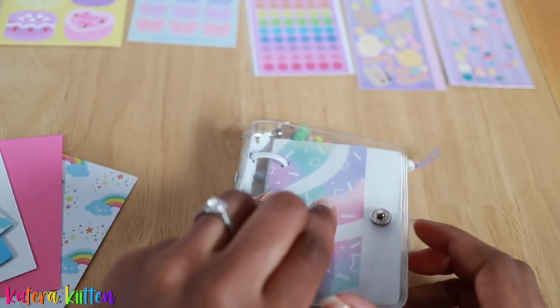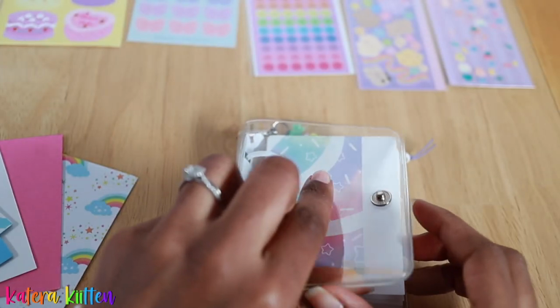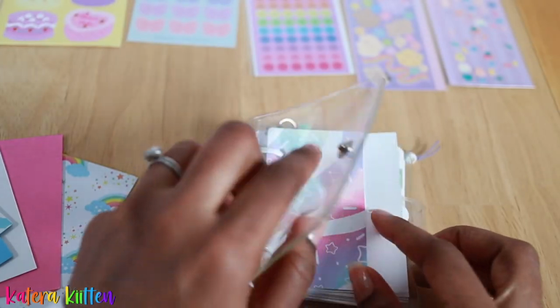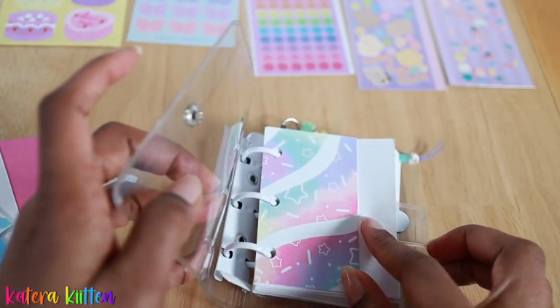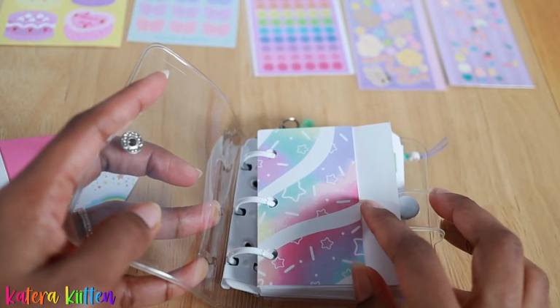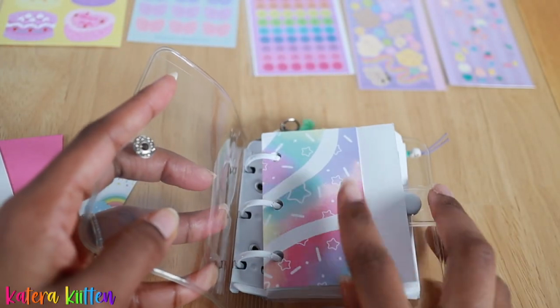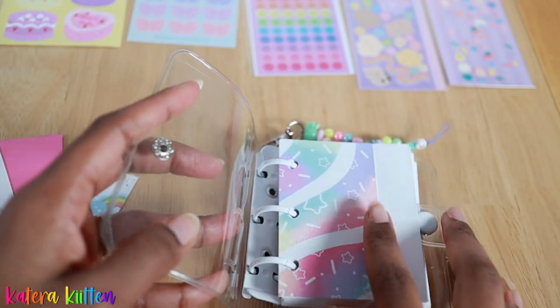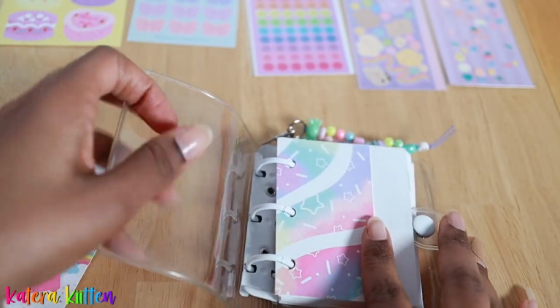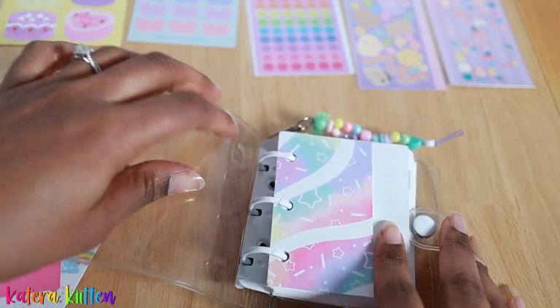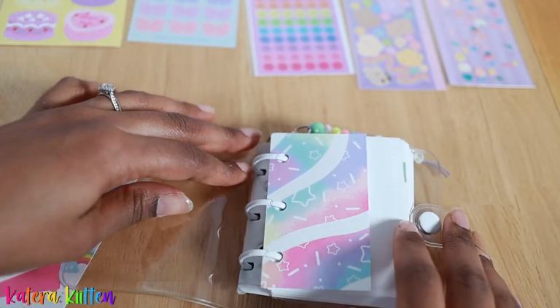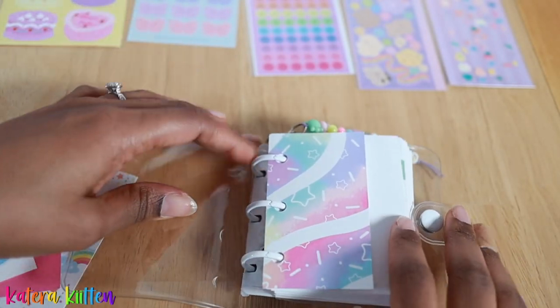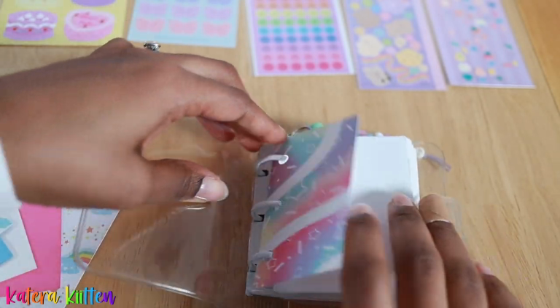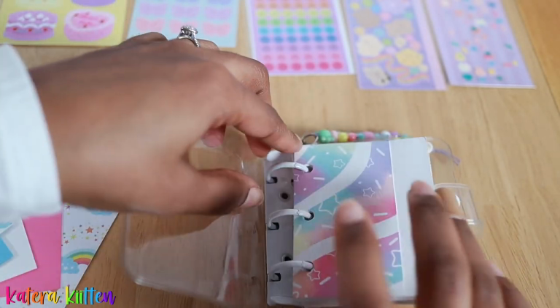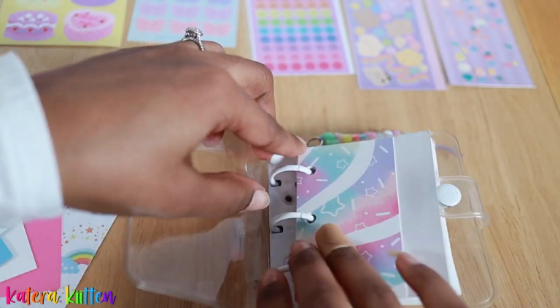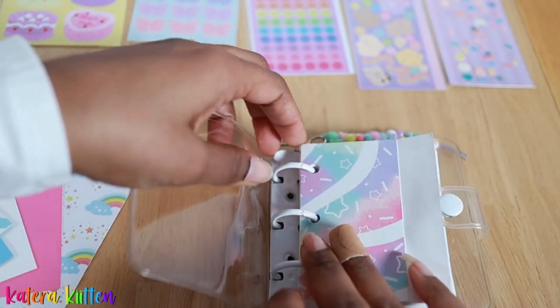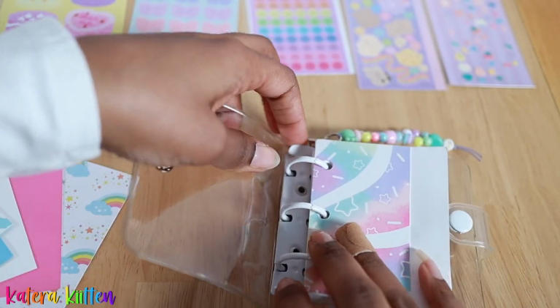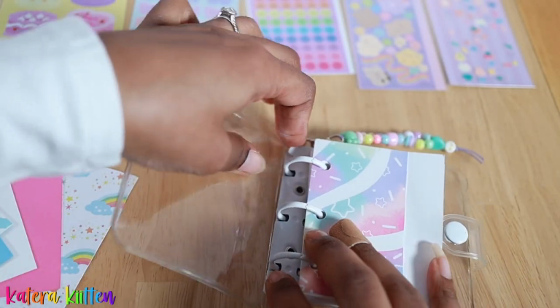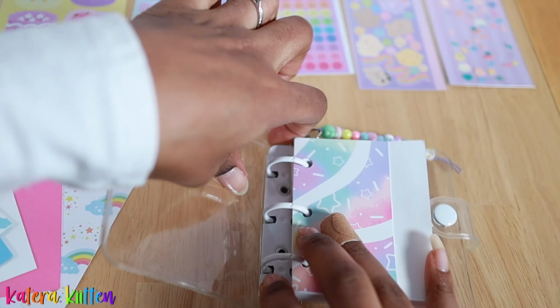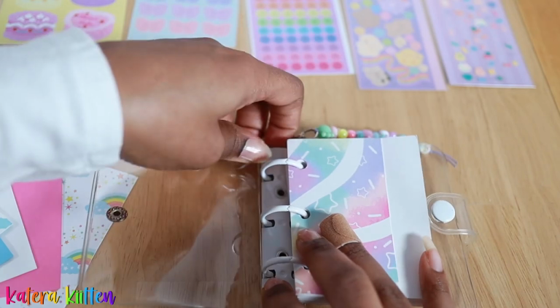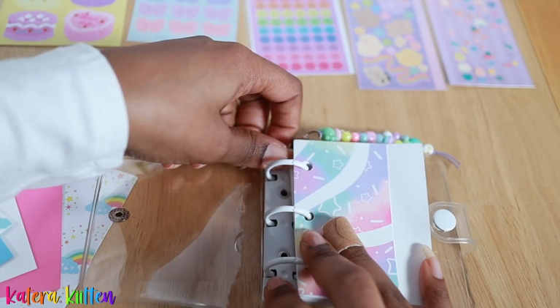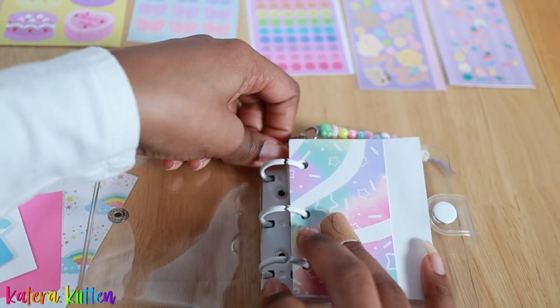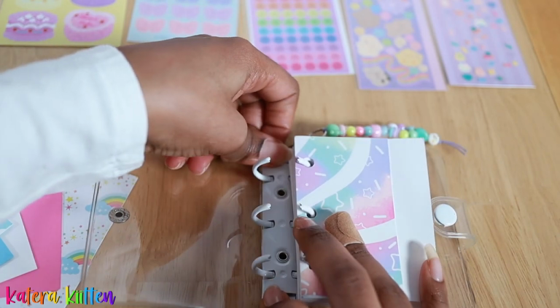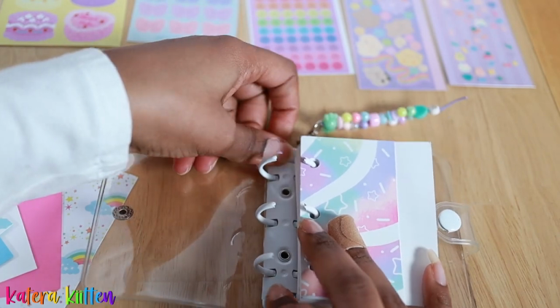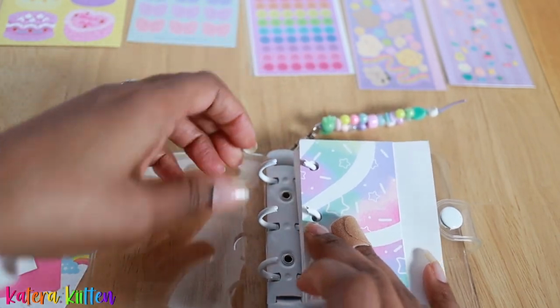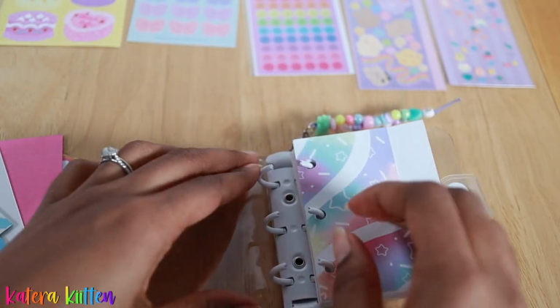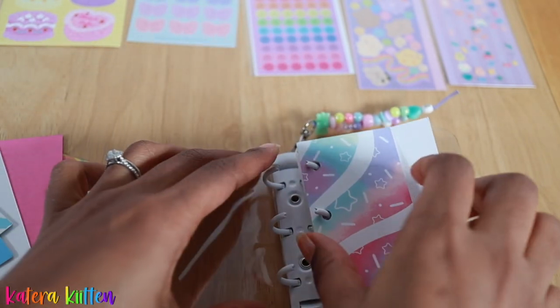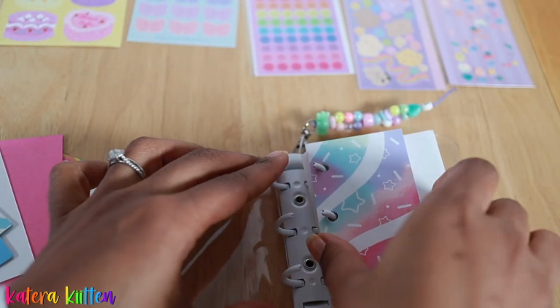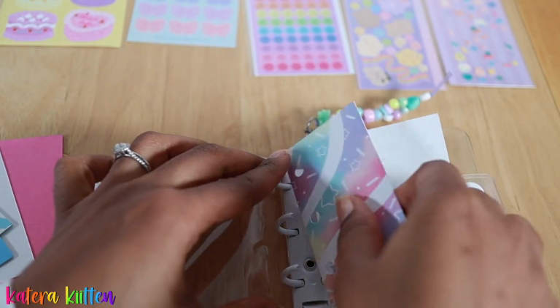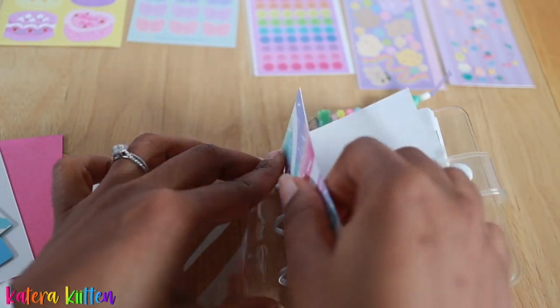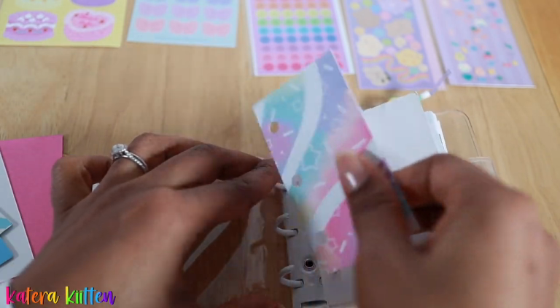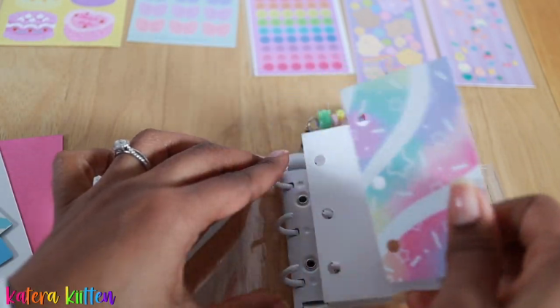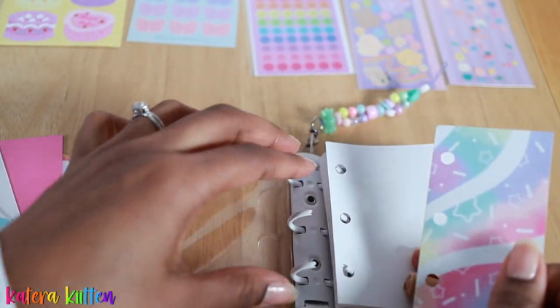So now we're going to take out that front page, and kittens, feel free to decorate or set up your ring binder along with me!